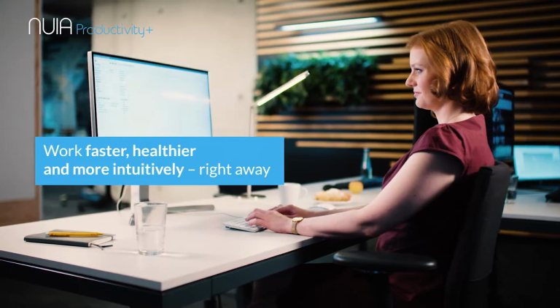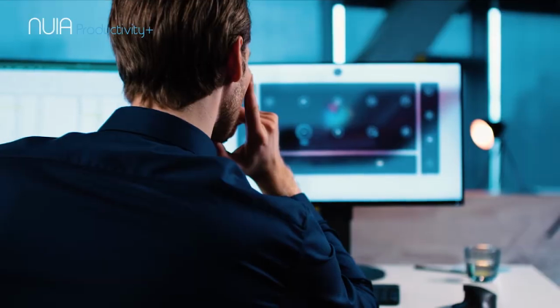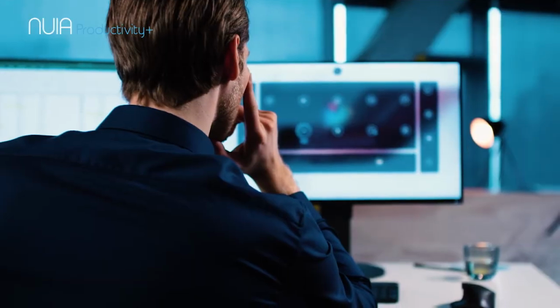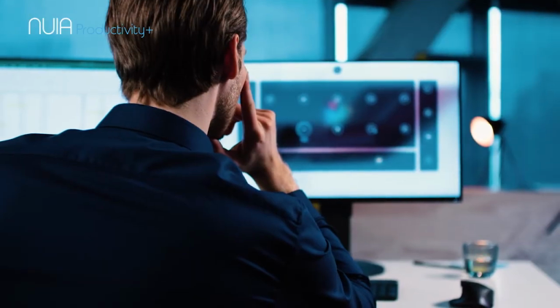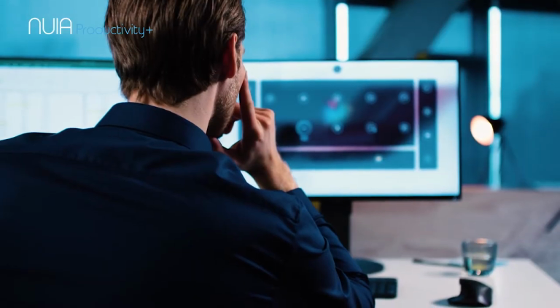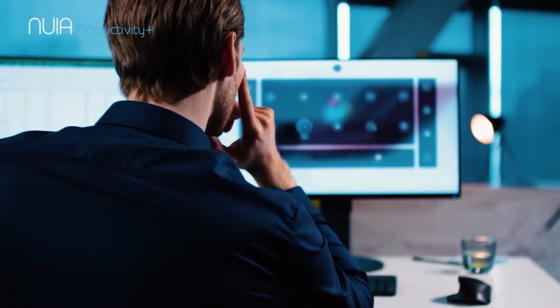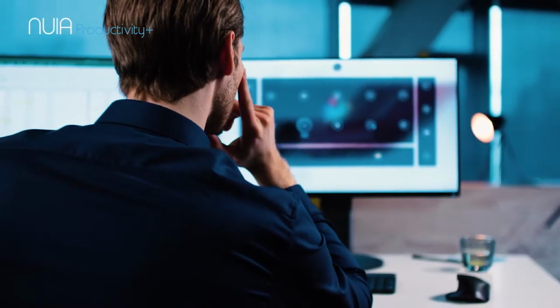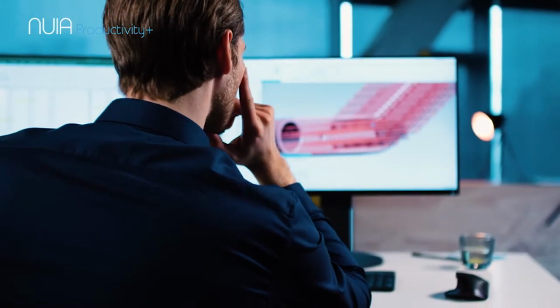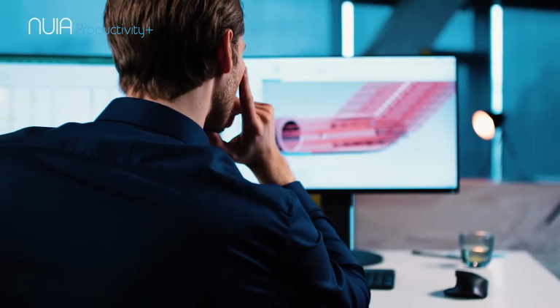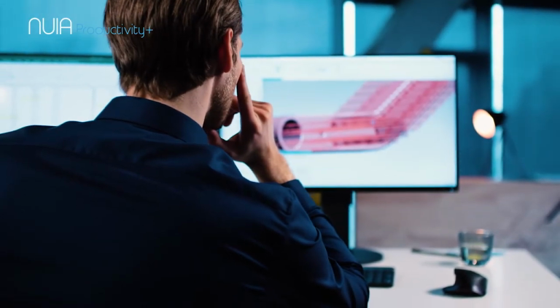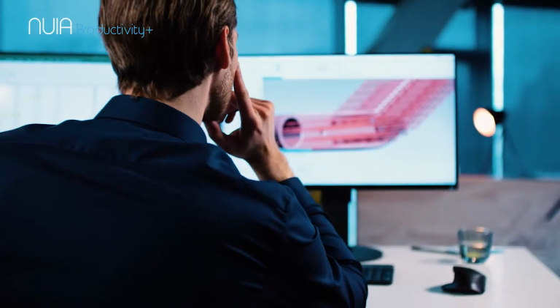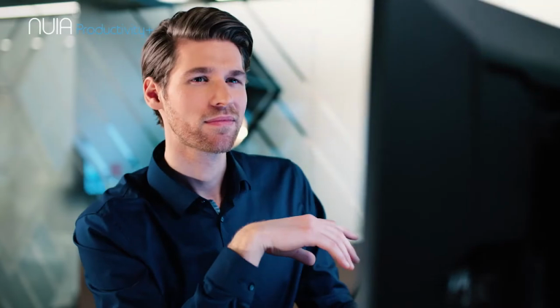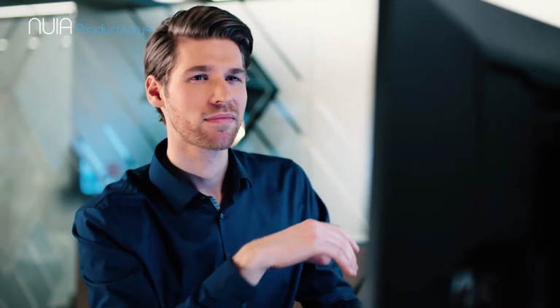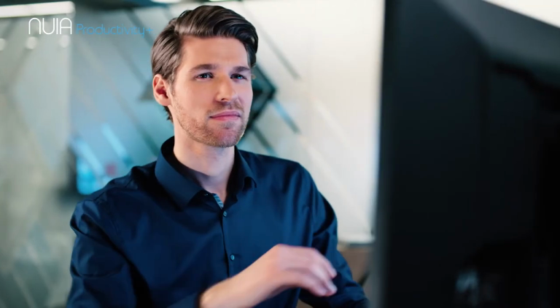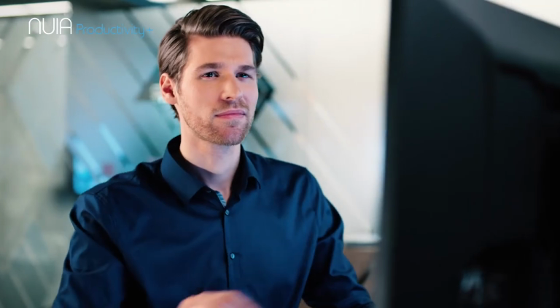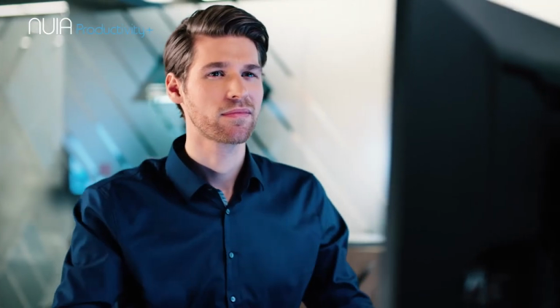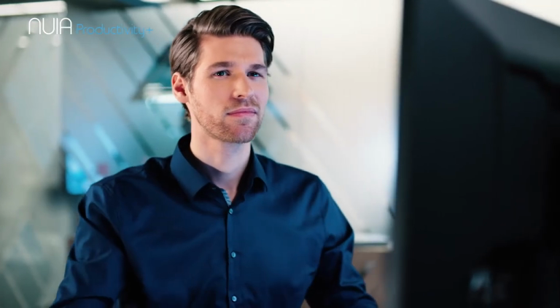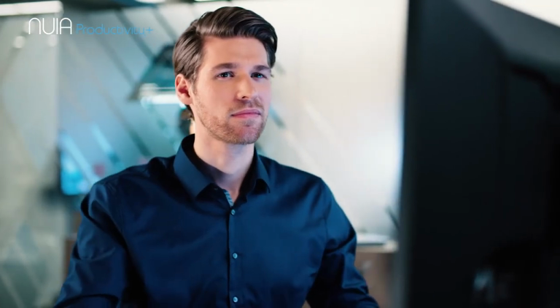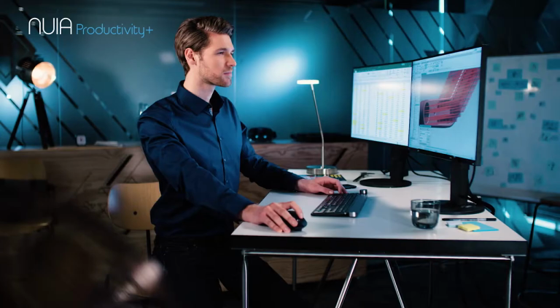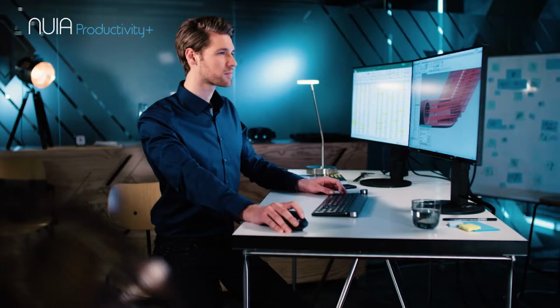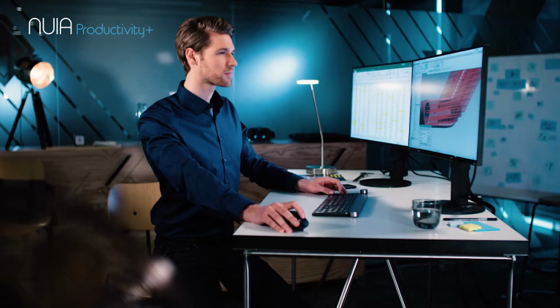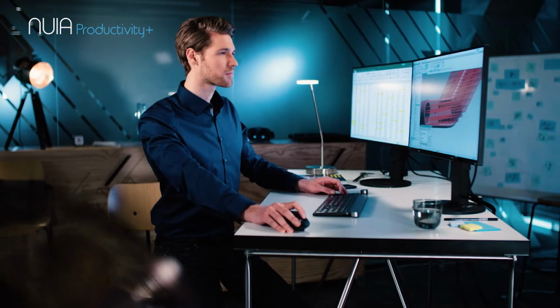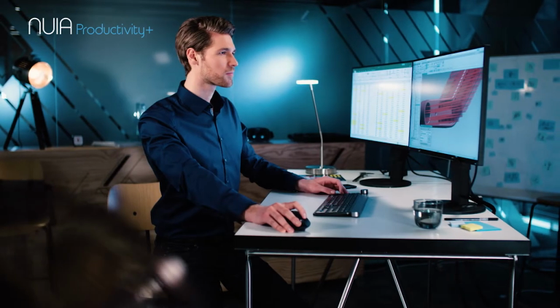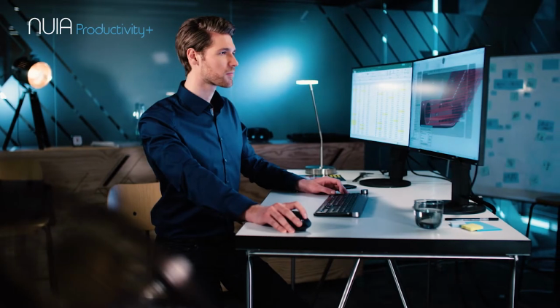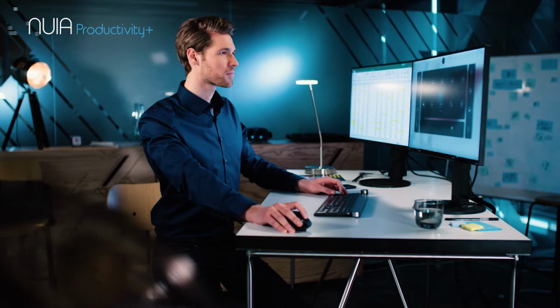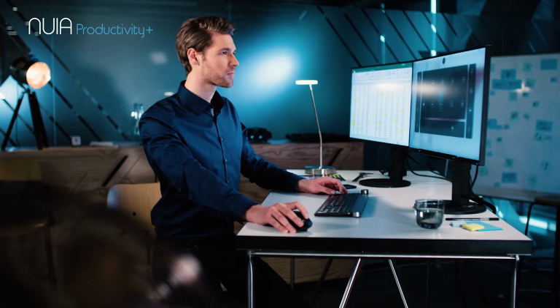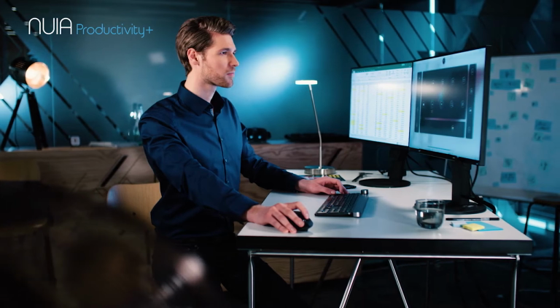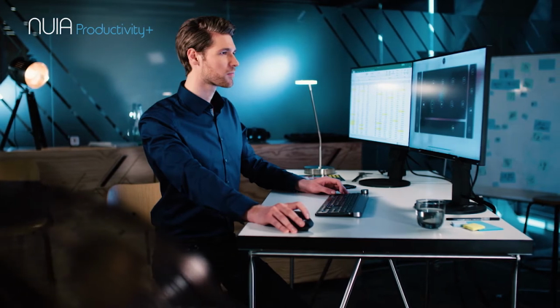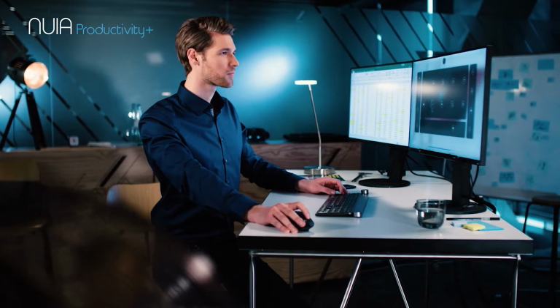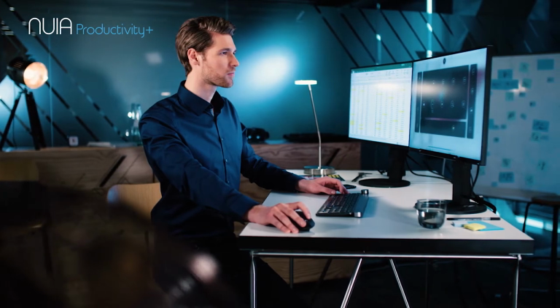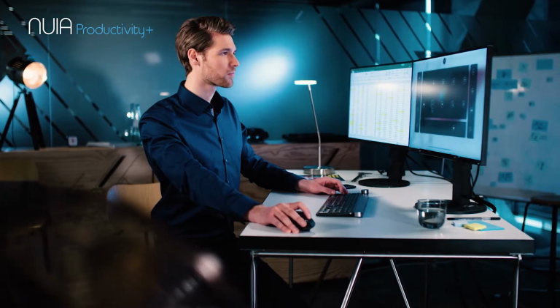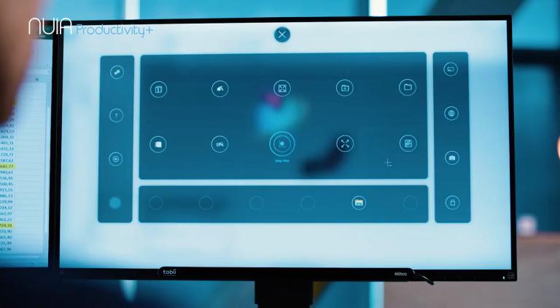Whatever software you're running, from now on you'll use your mouse only as a supplement to your gaze.